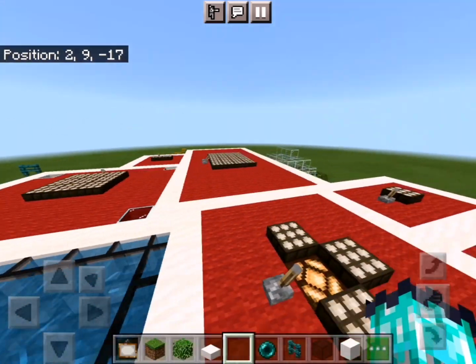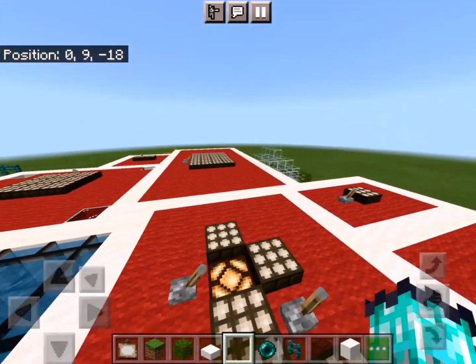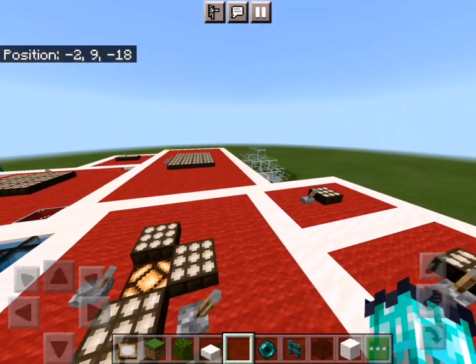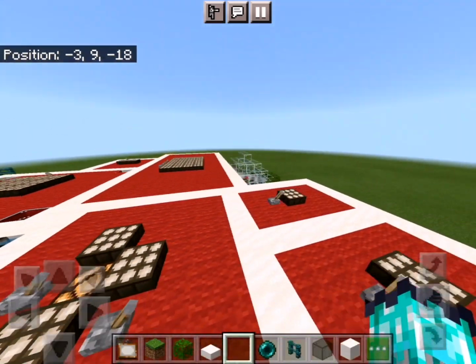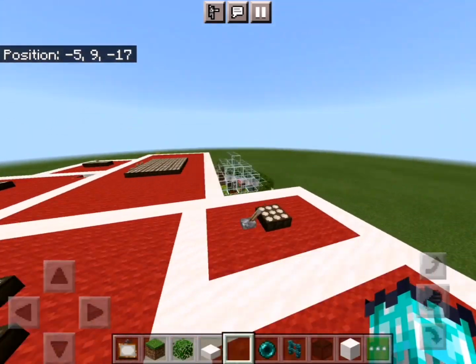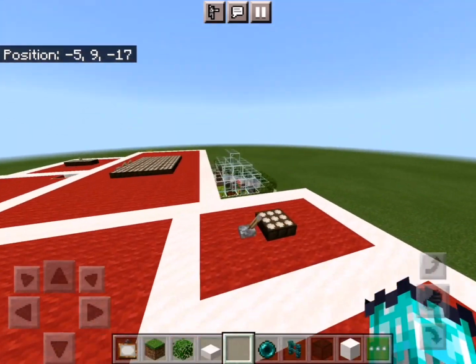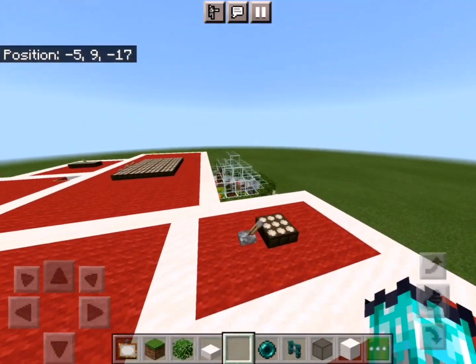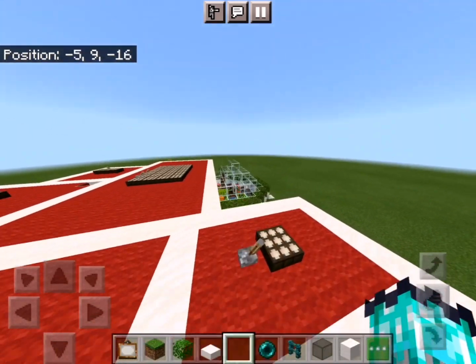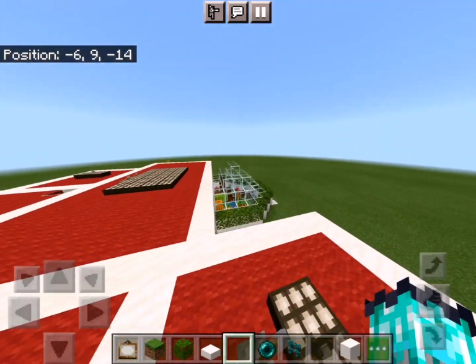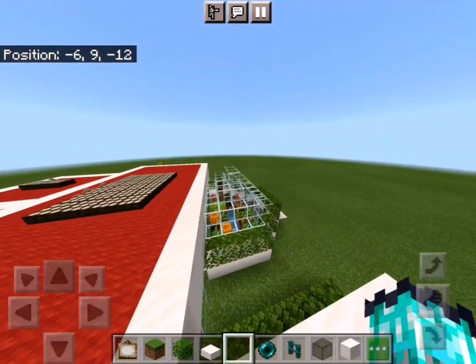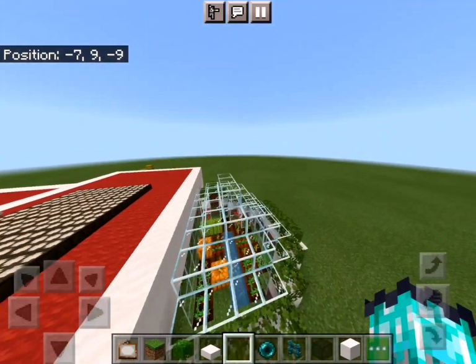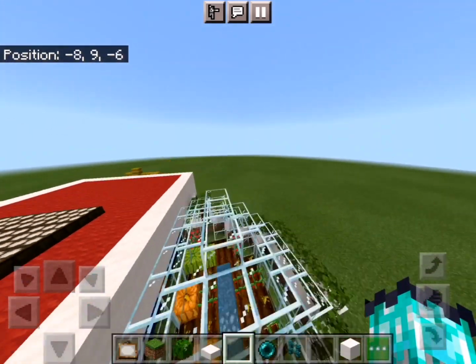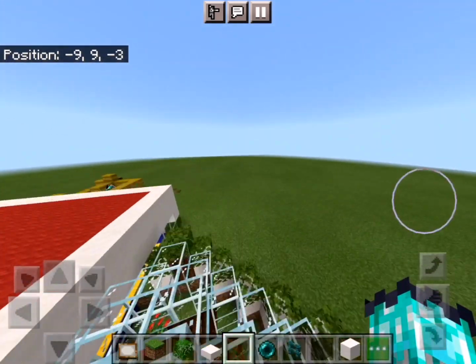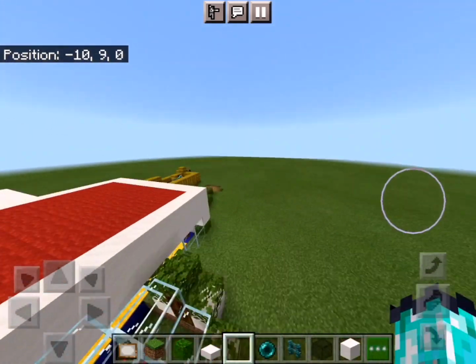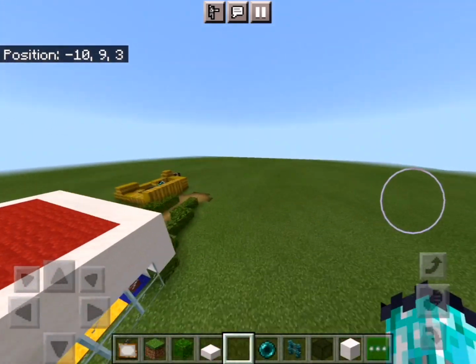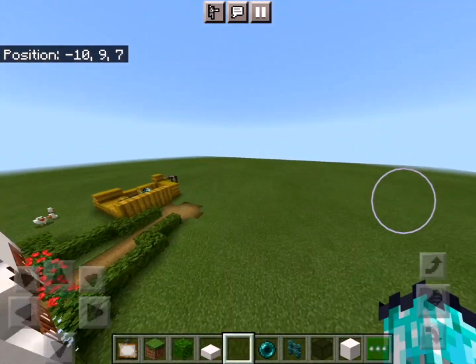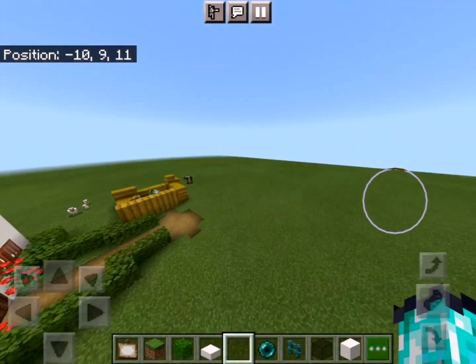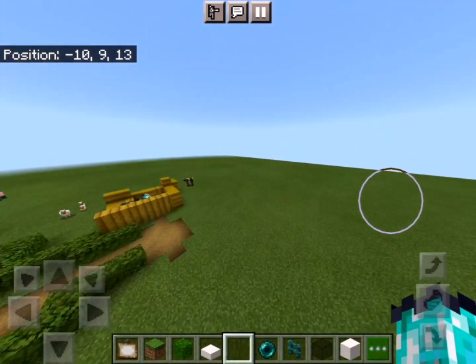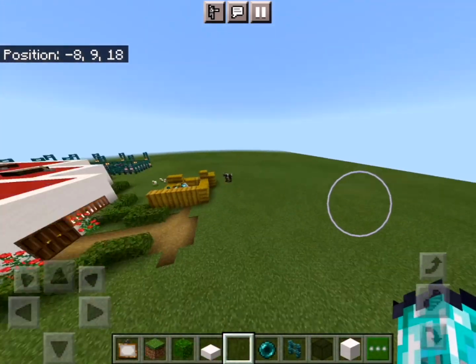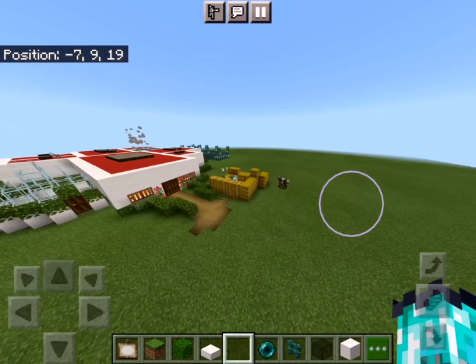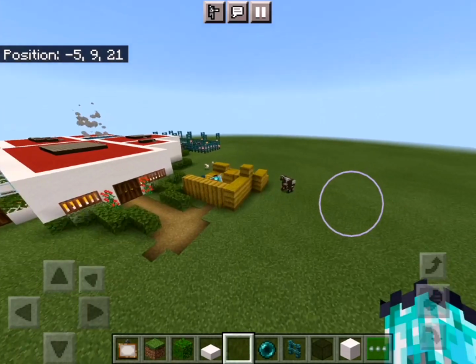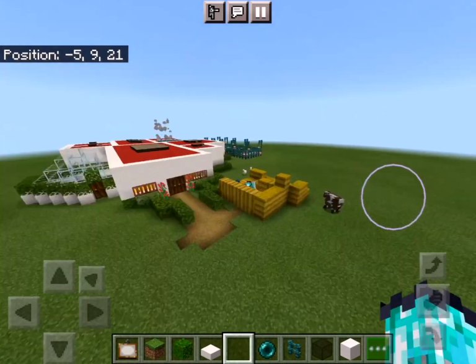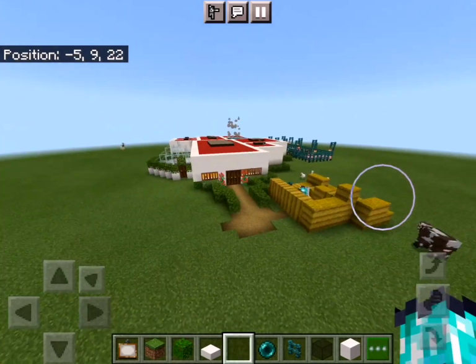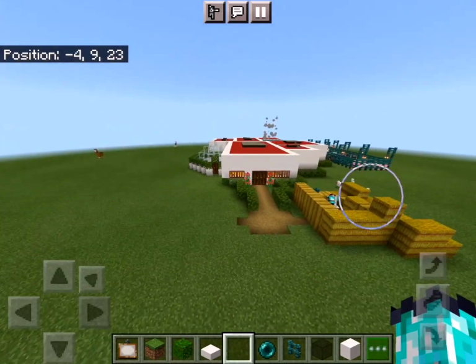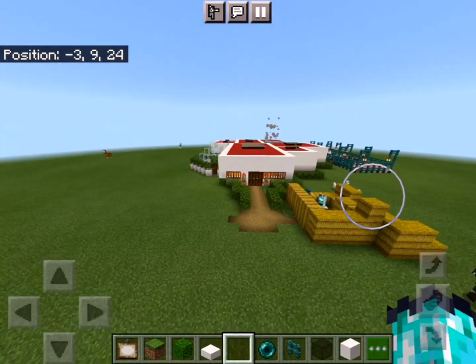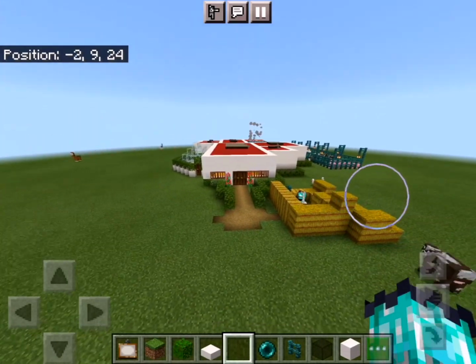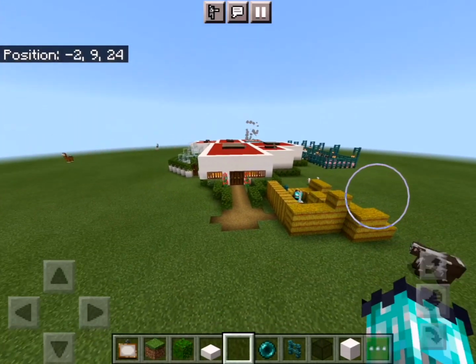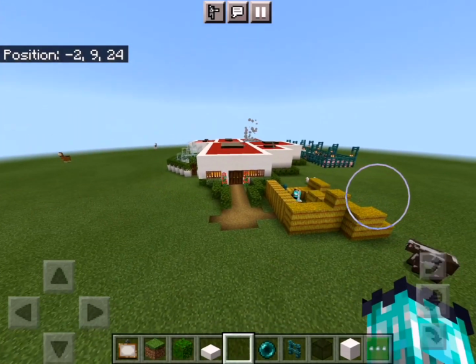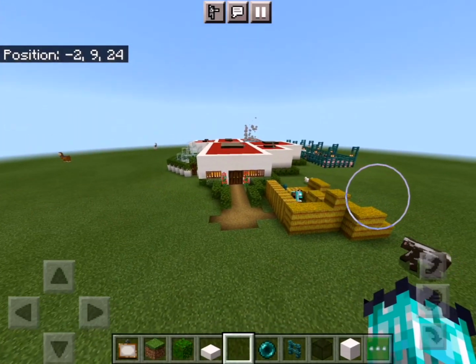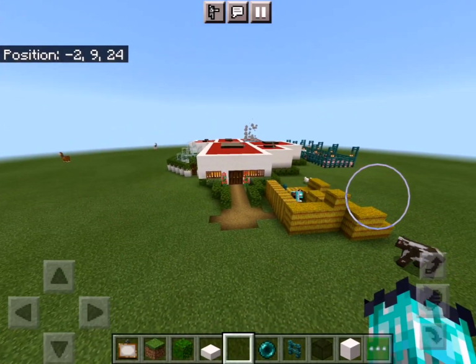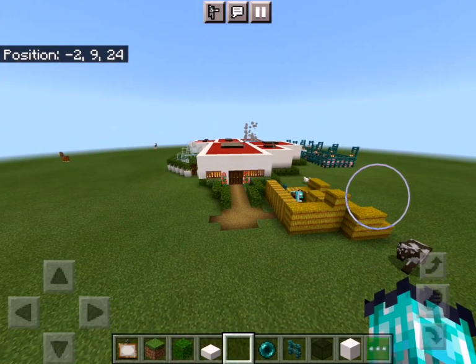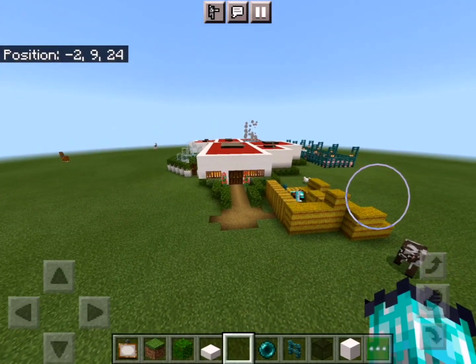So that's all about my Sustainable Dream House. I will just show you around once more.